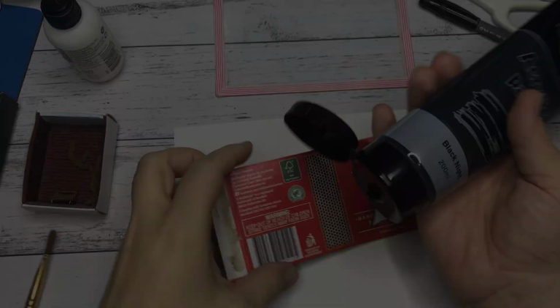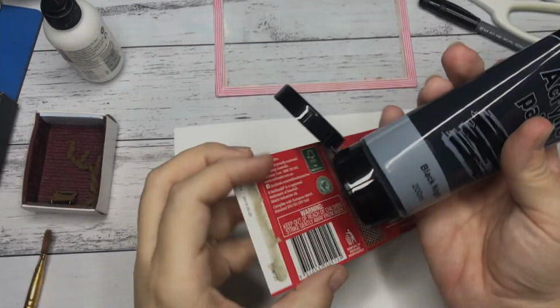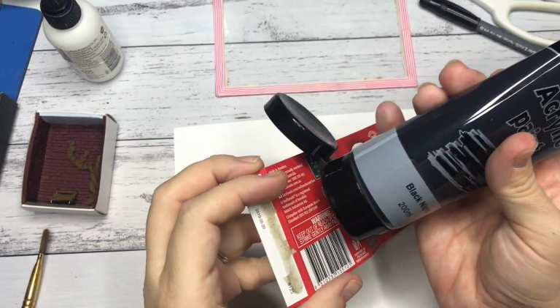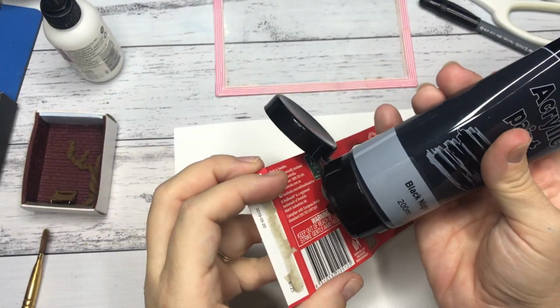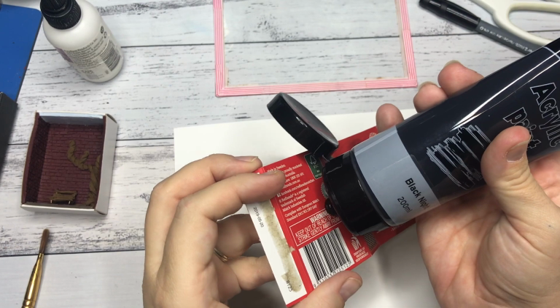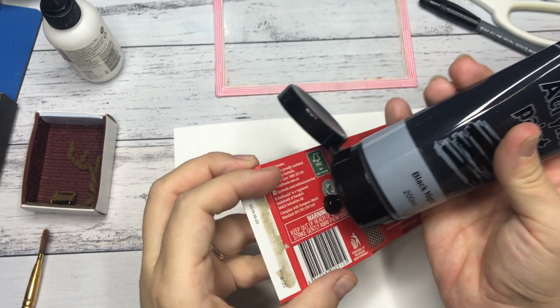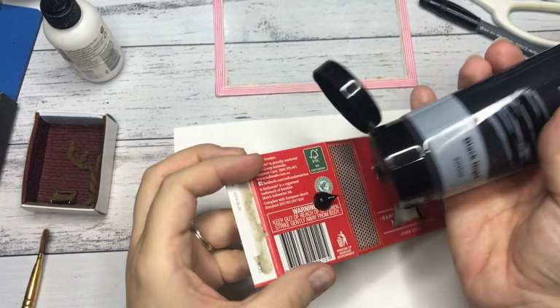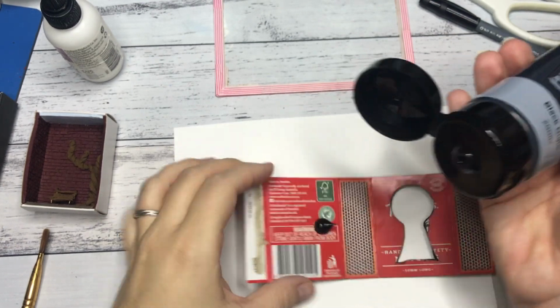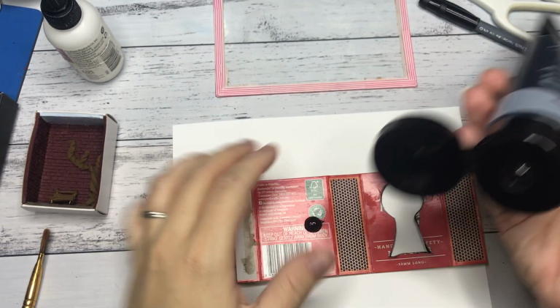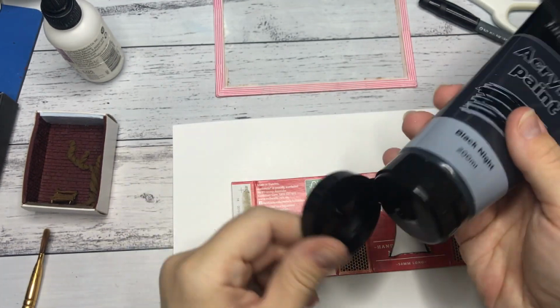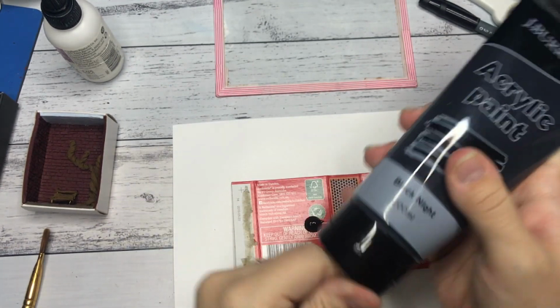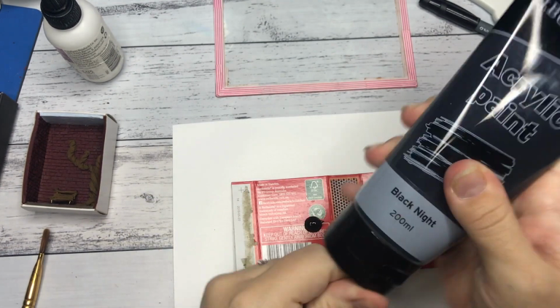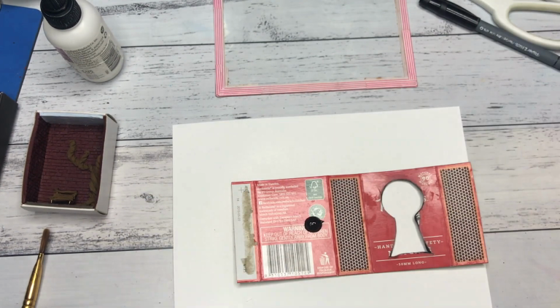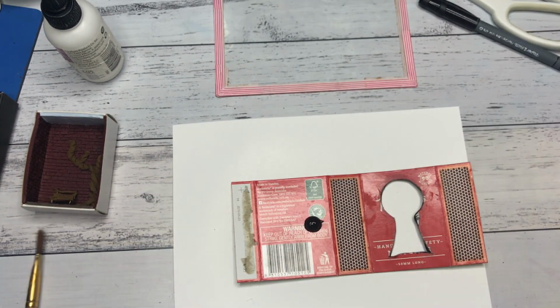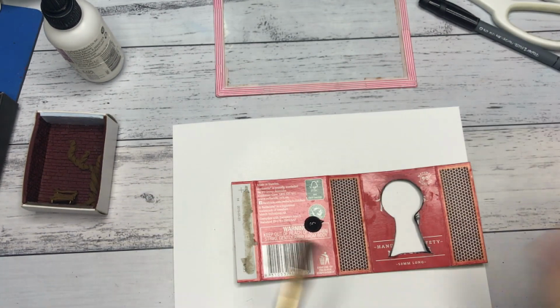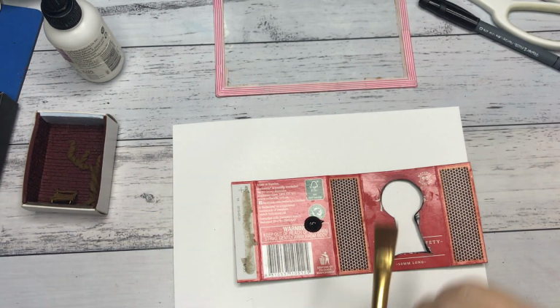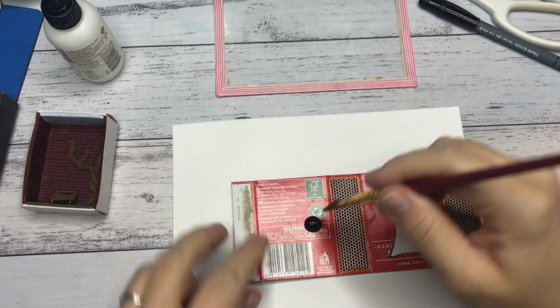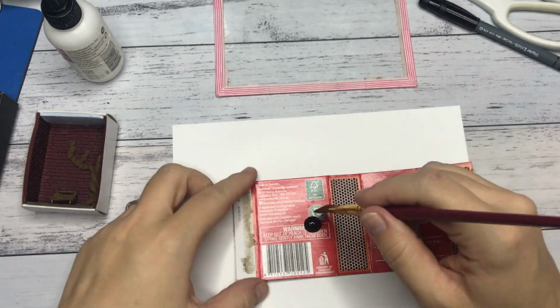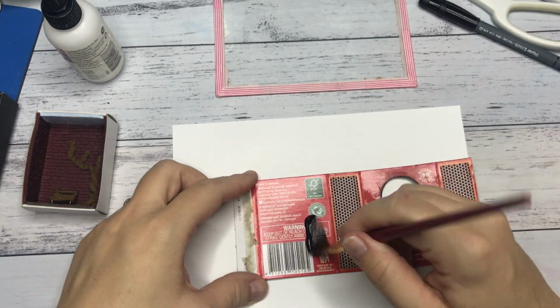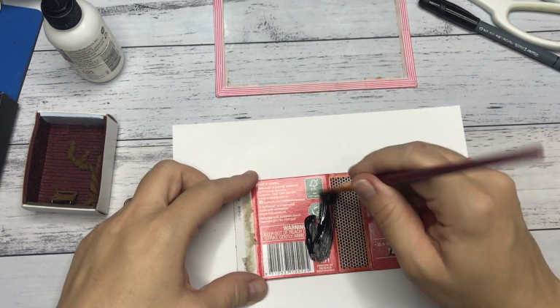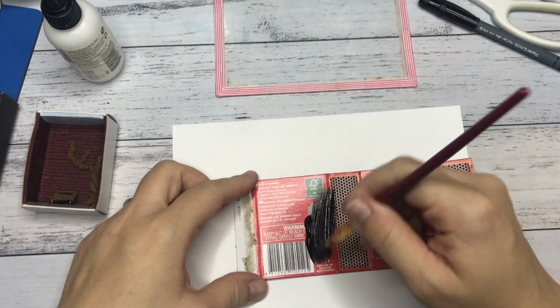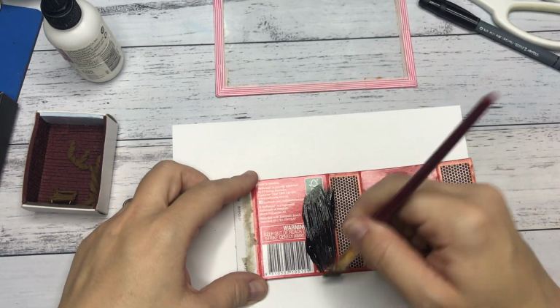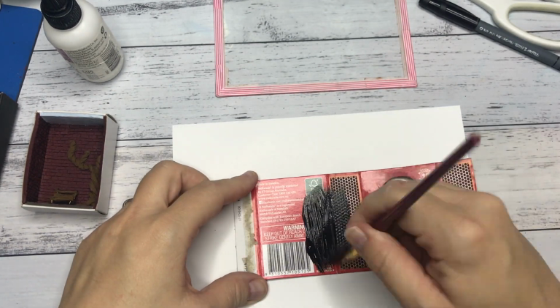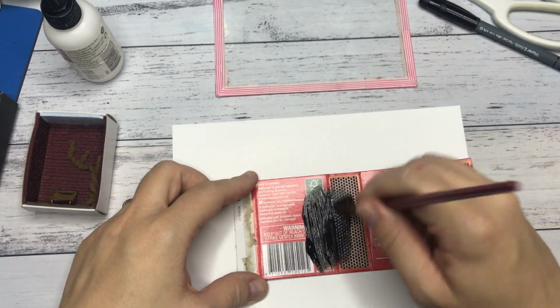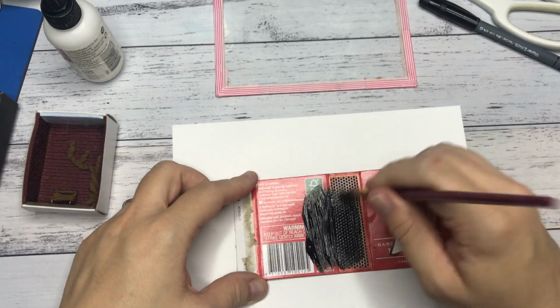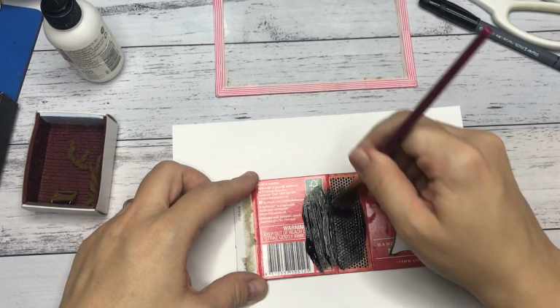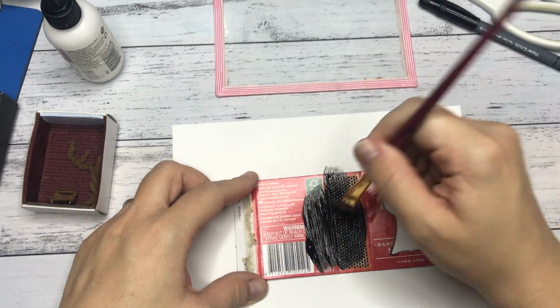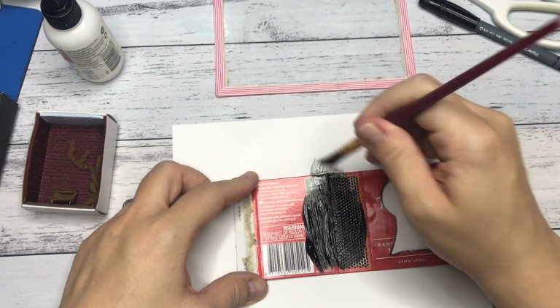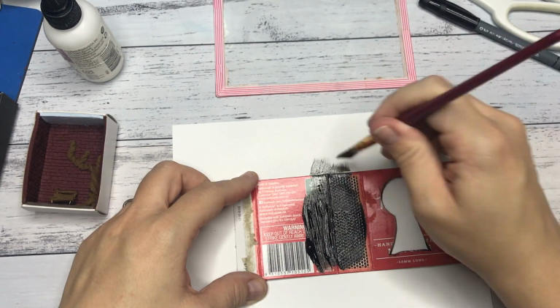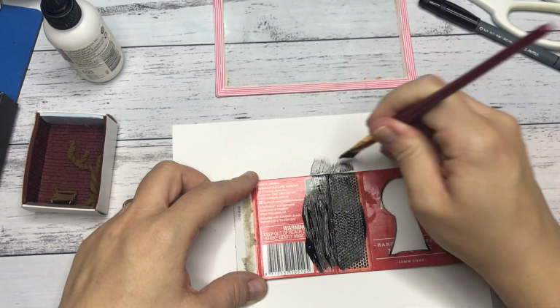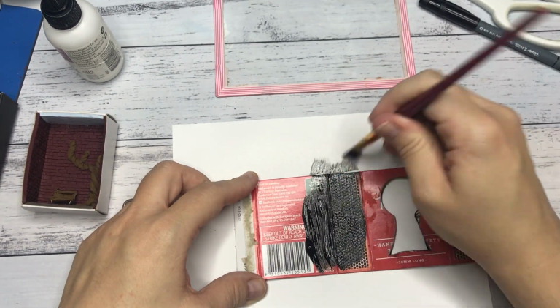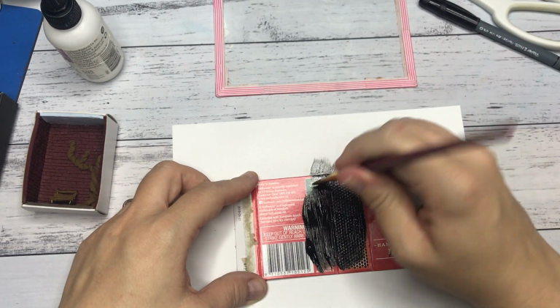I painted the entire box blank, front and back, and glued it back together.